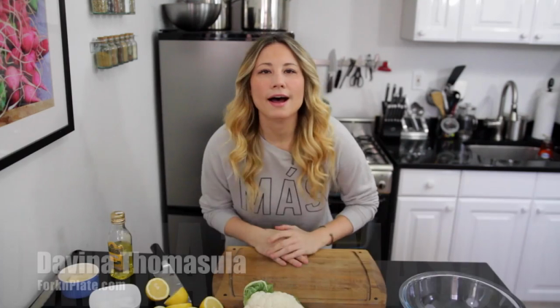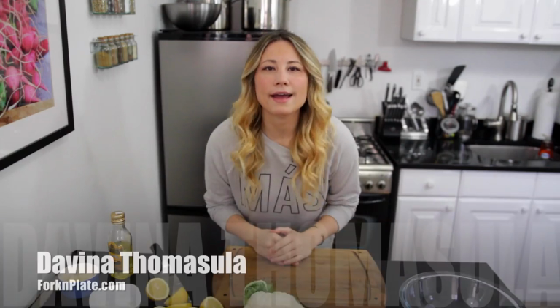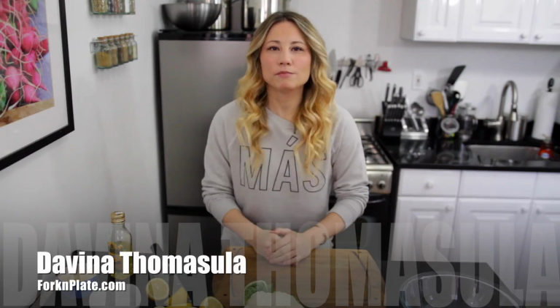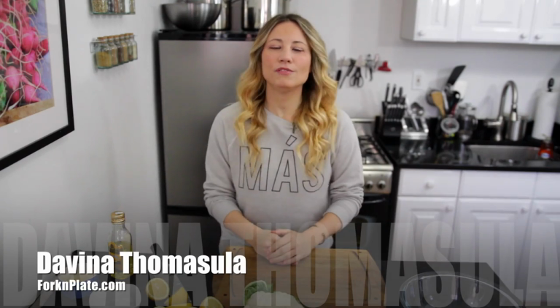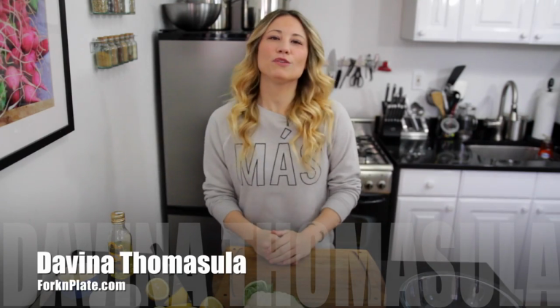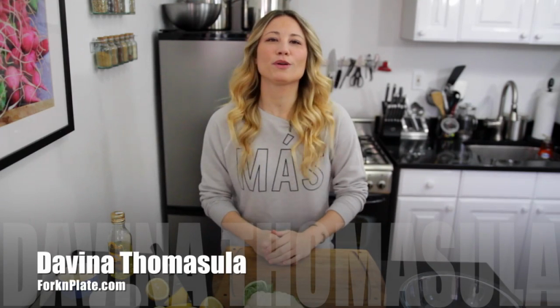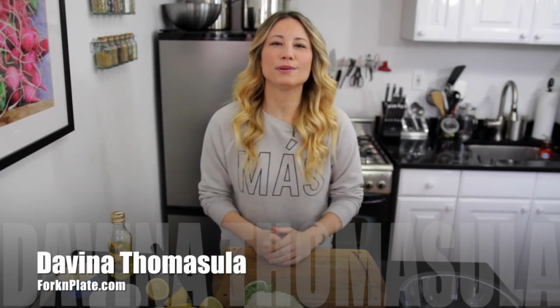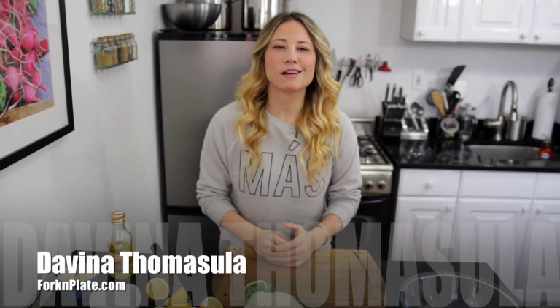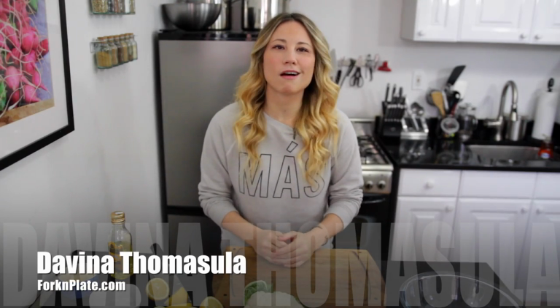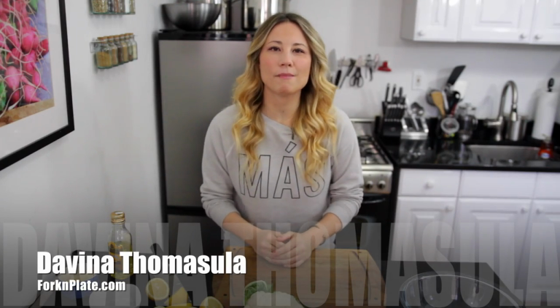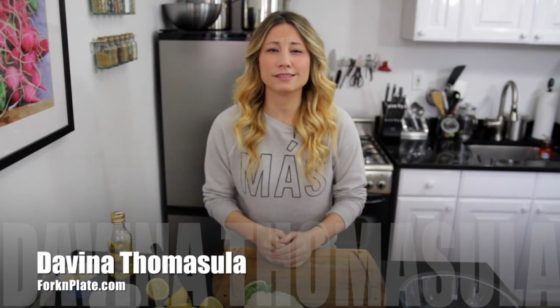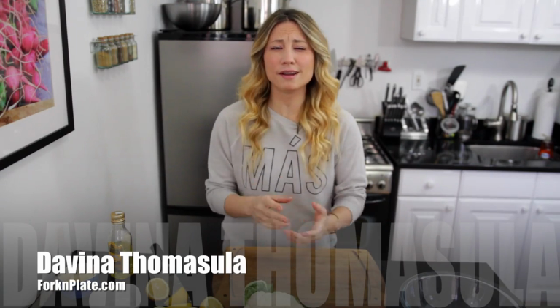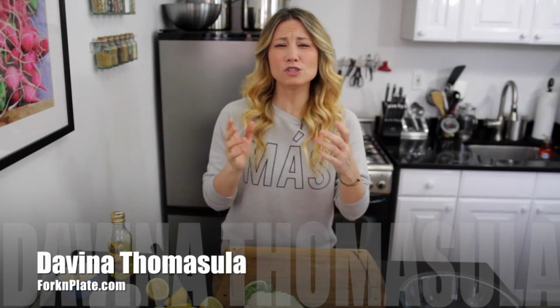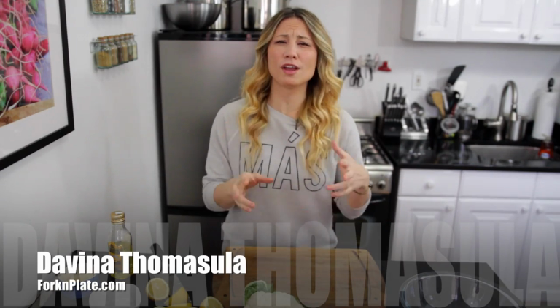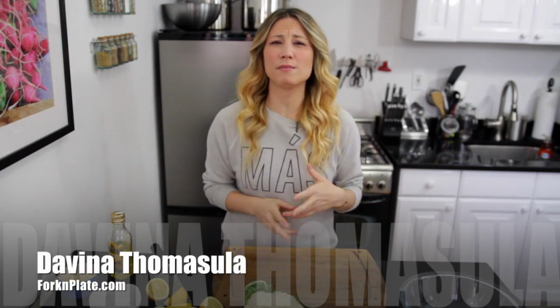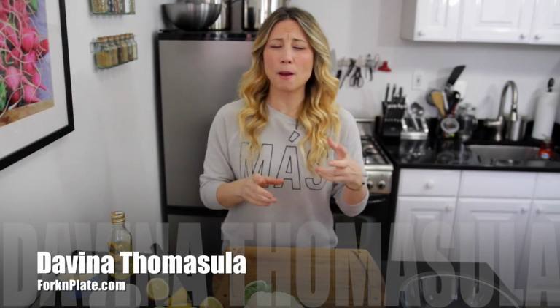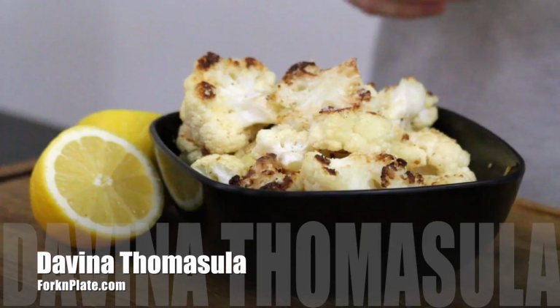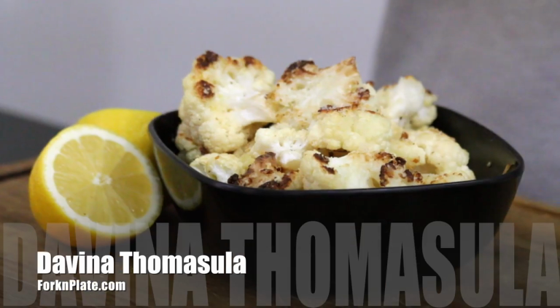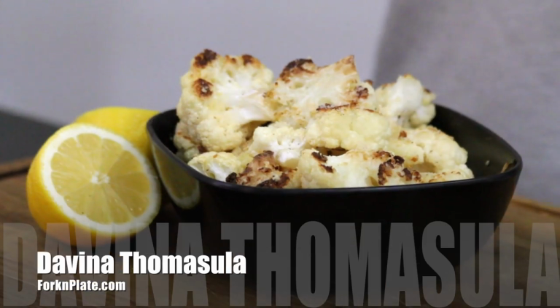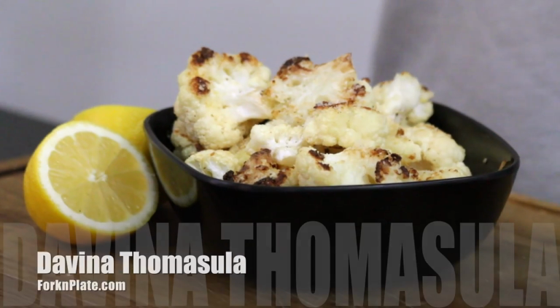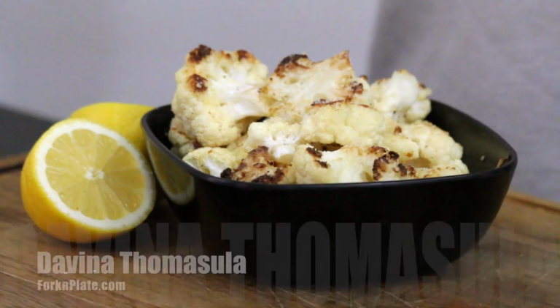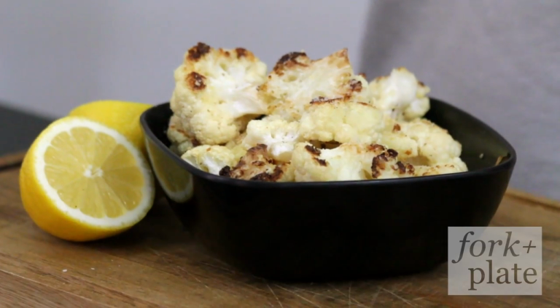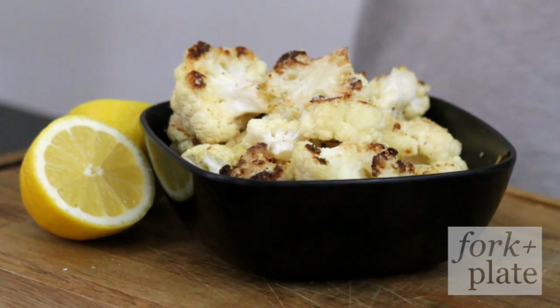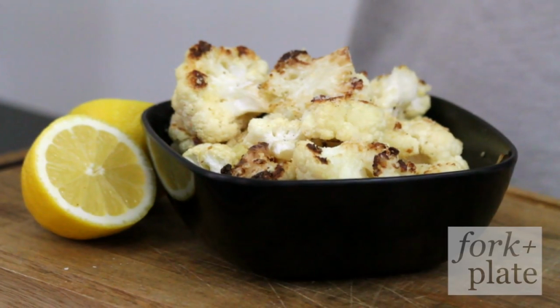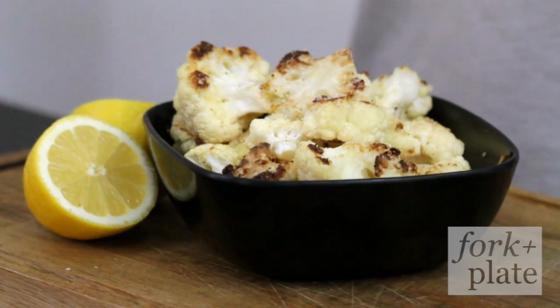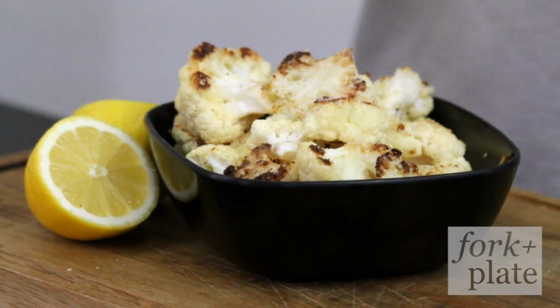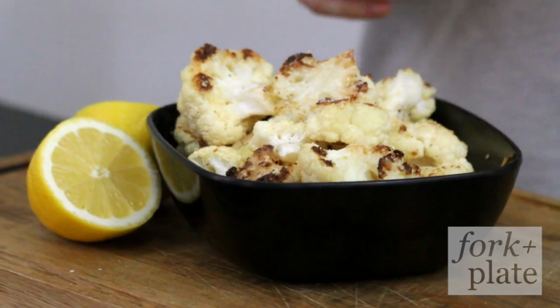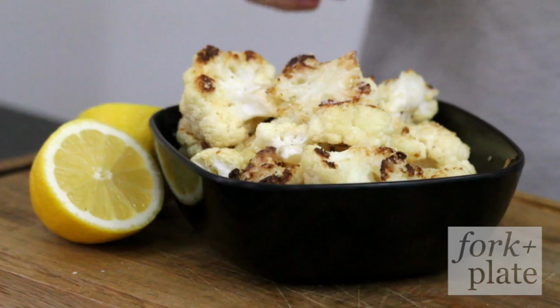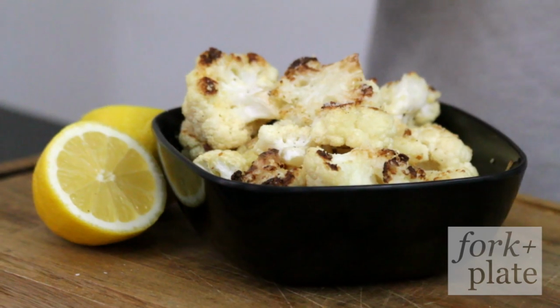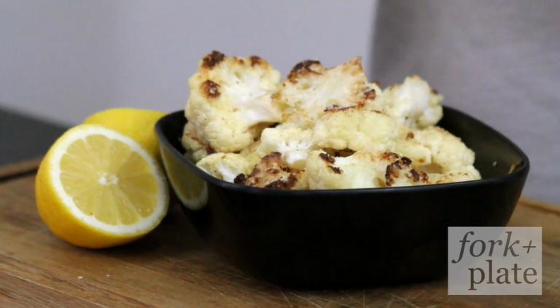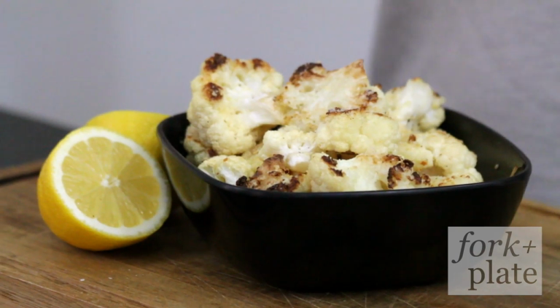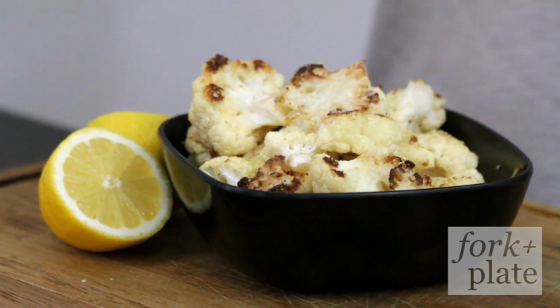Hi, I'm Davina with ForkAndPlate.com, and today I'm going to show you how to make Parmesan Lemon Roasted Cauliflower. It's killer.